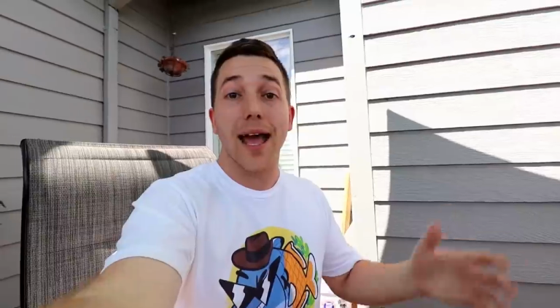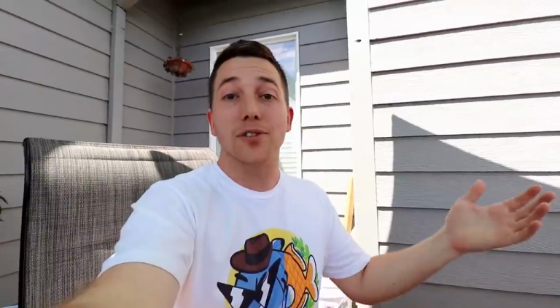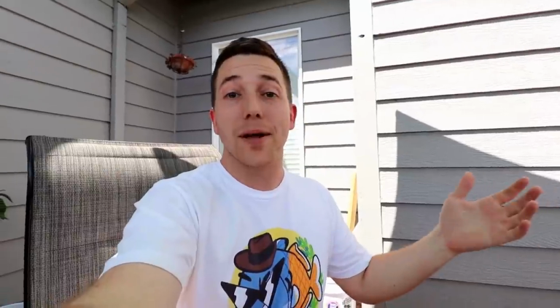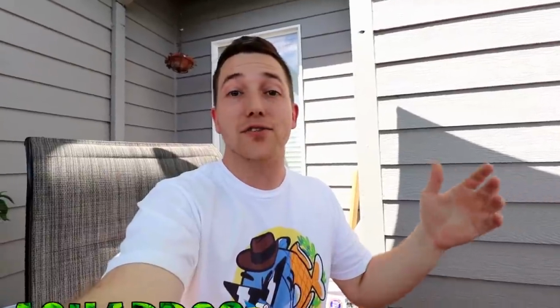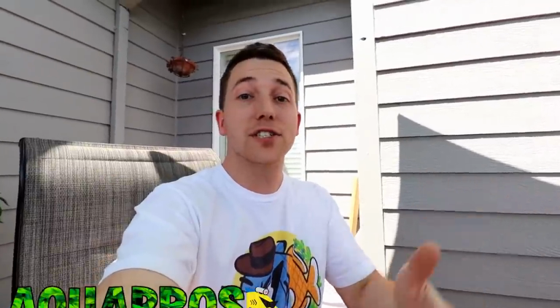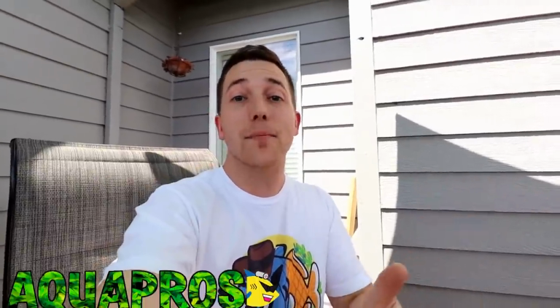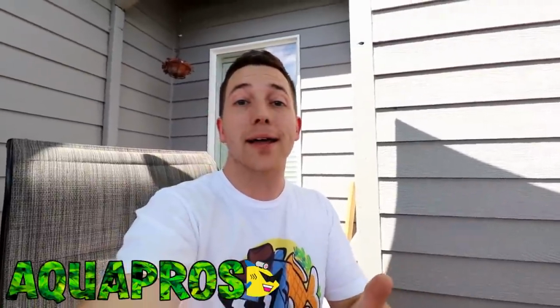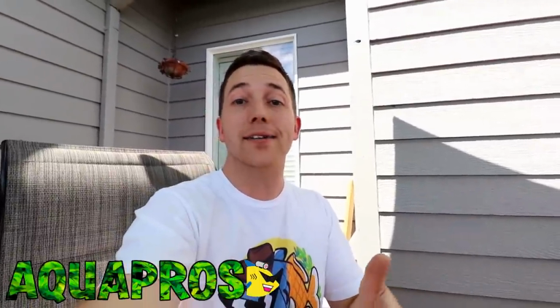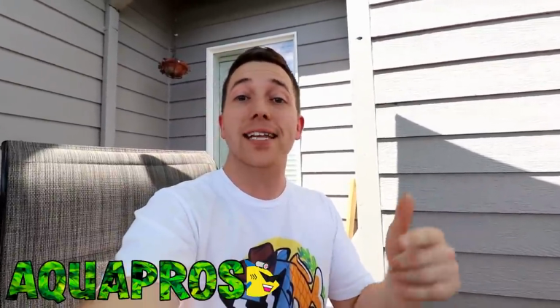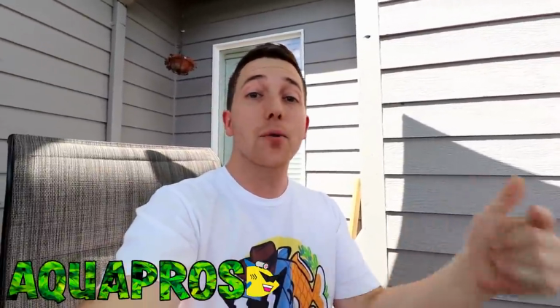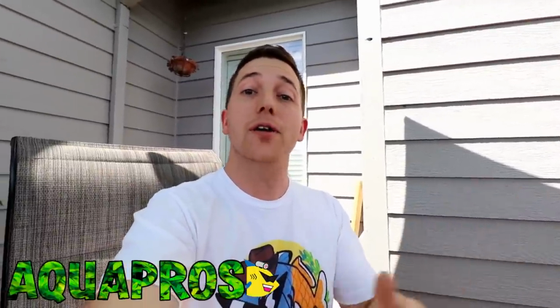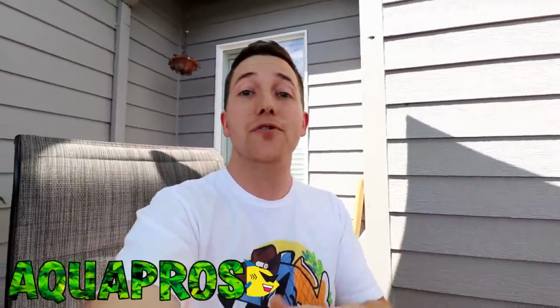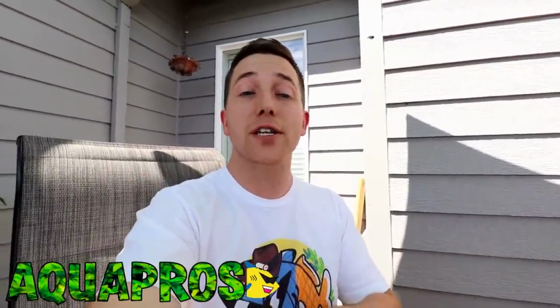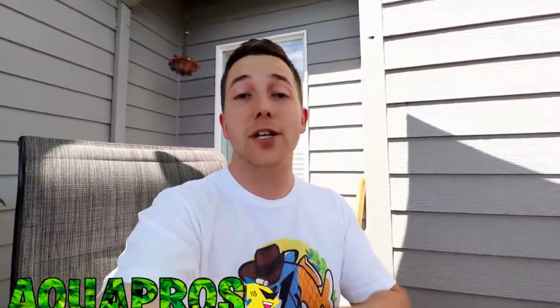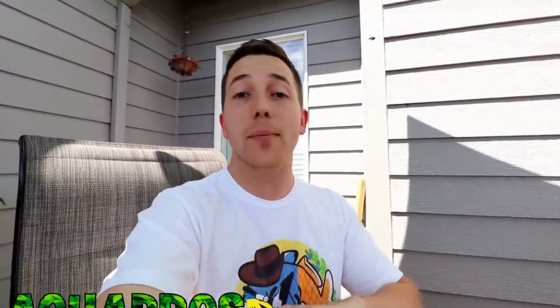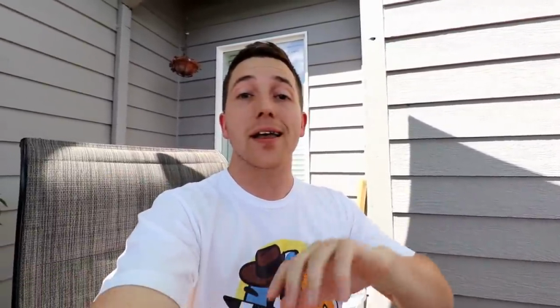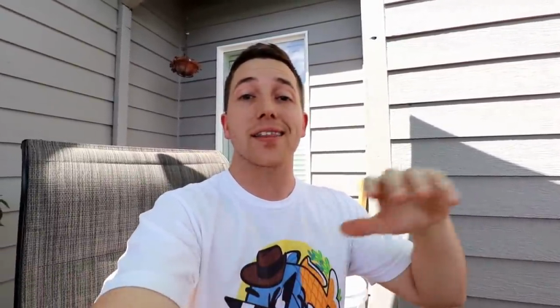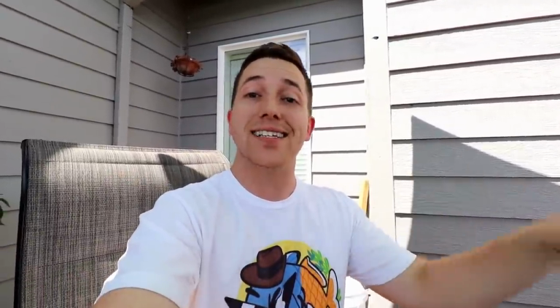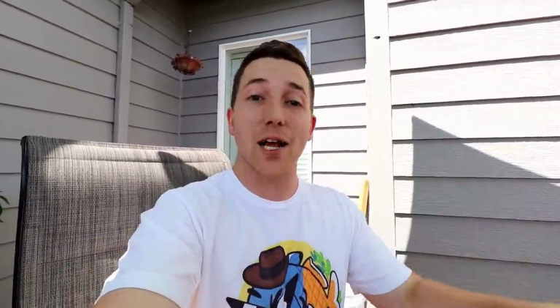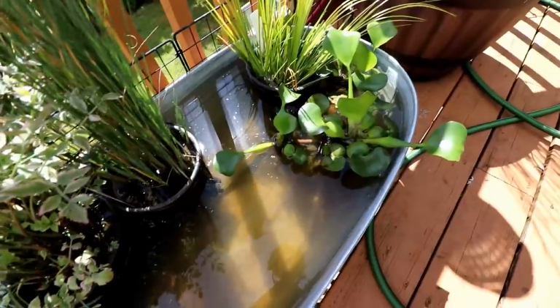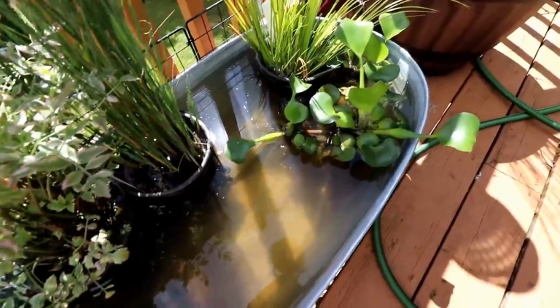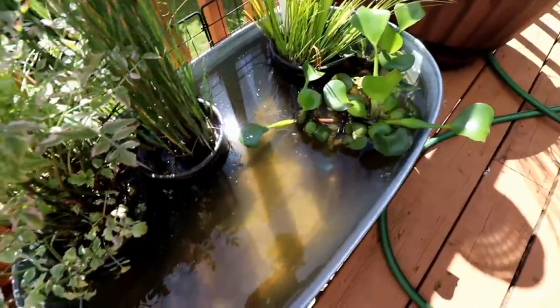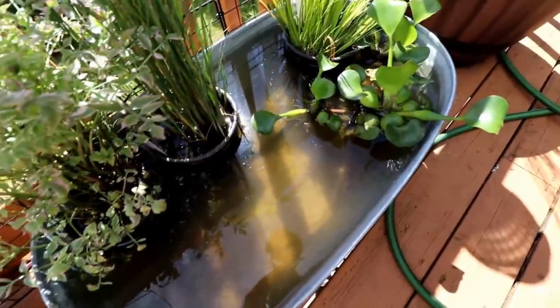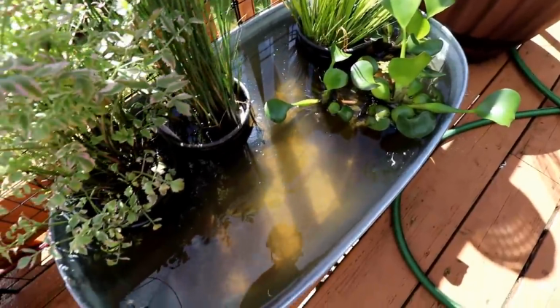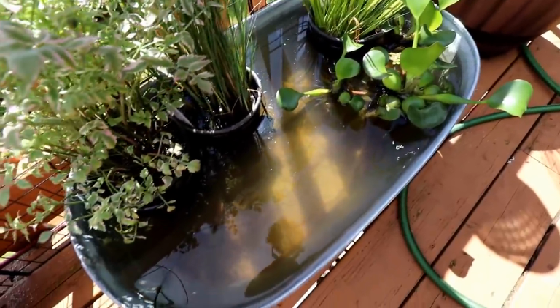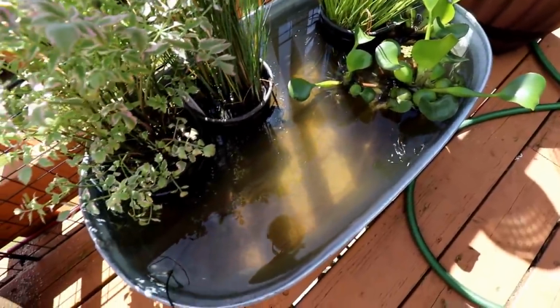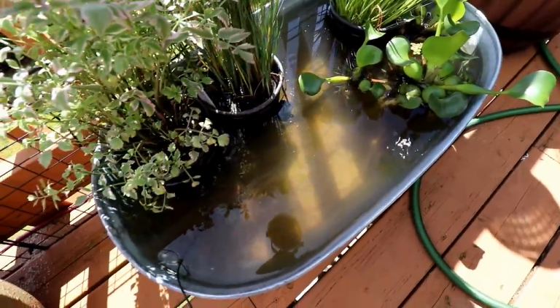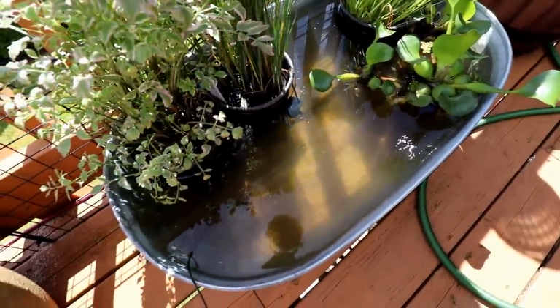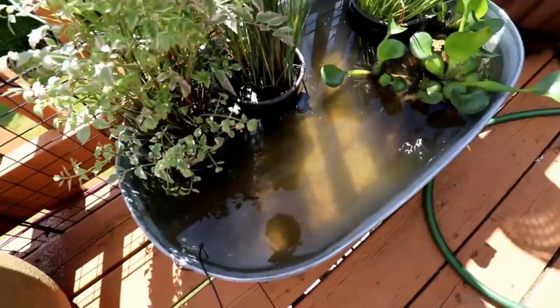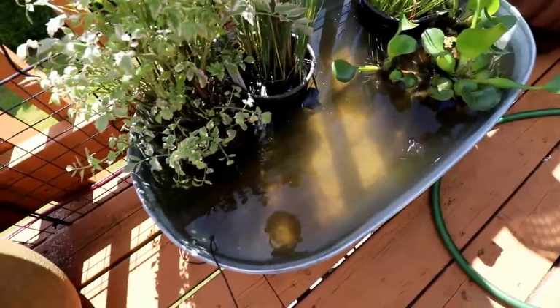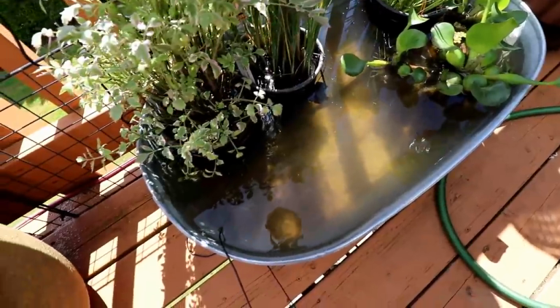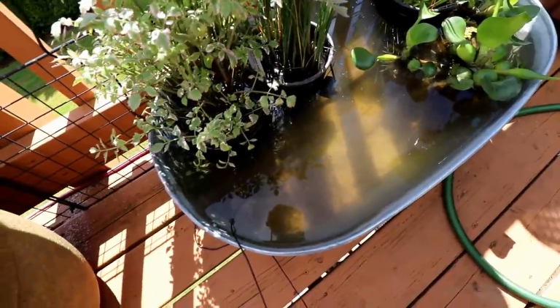Hey, what's up guys? Fish Tank Mike here. Today we're going to be finishing up the deck pond that we made in the last episode.